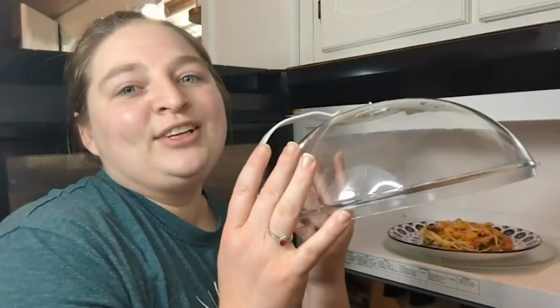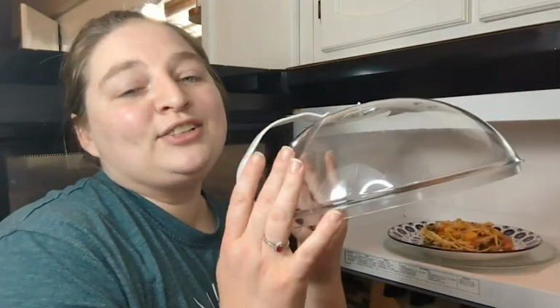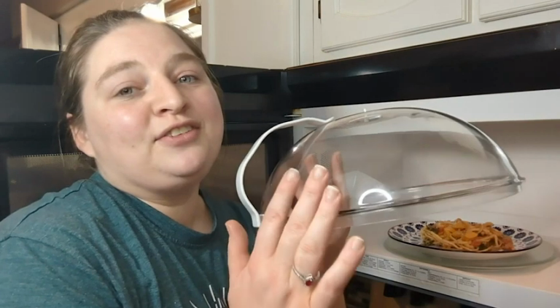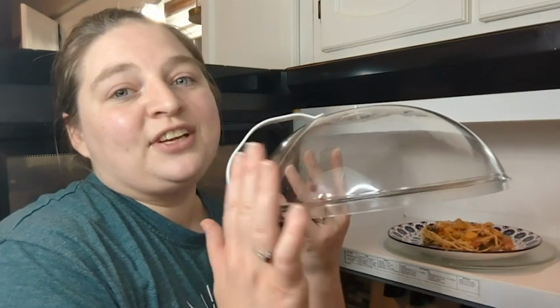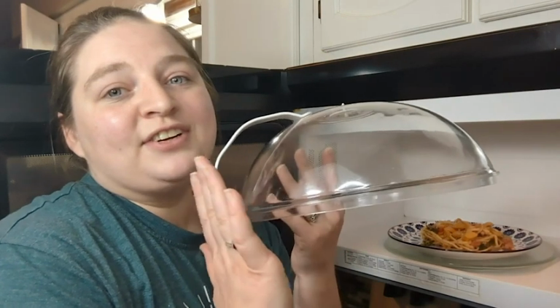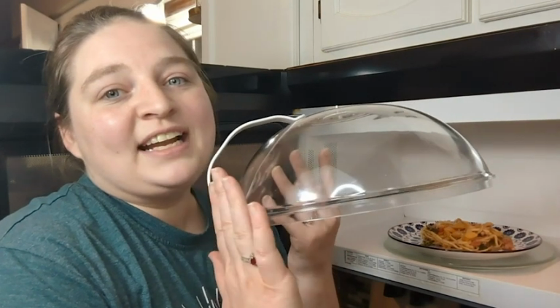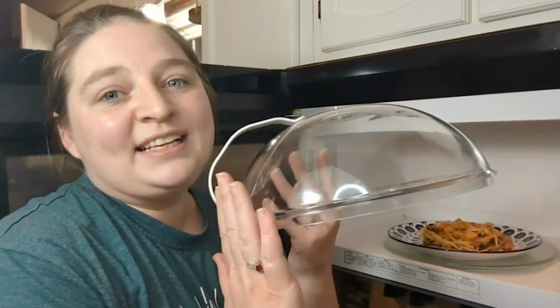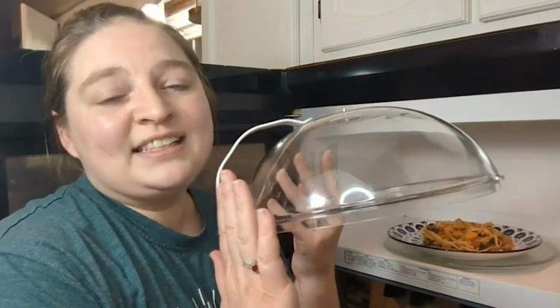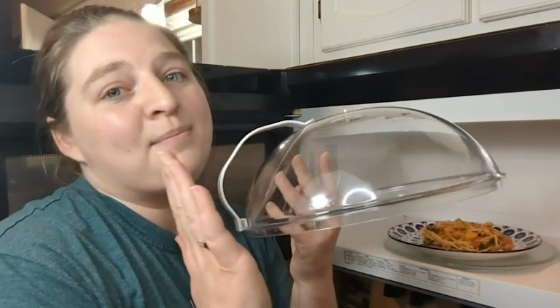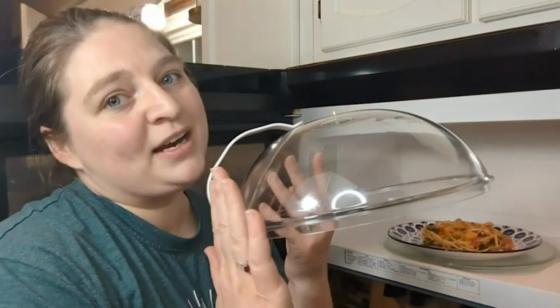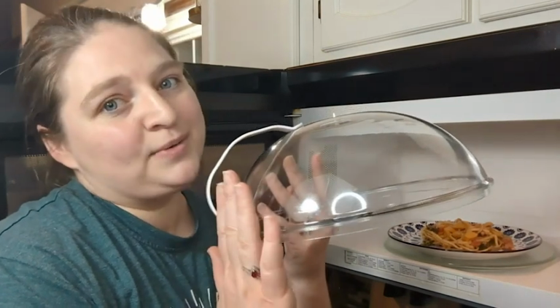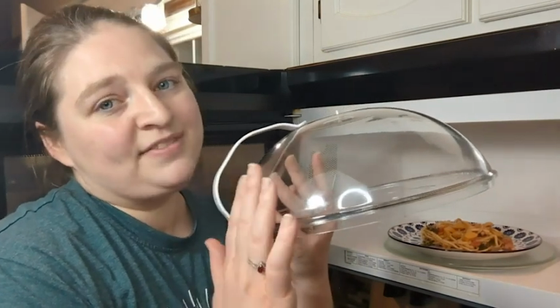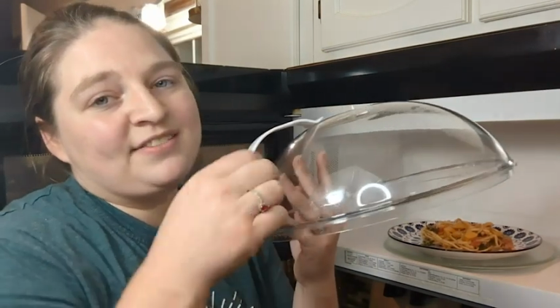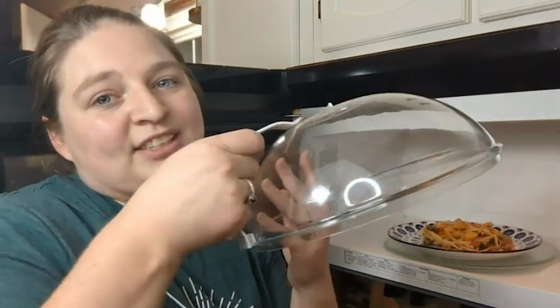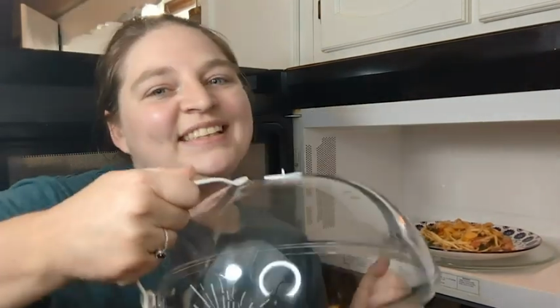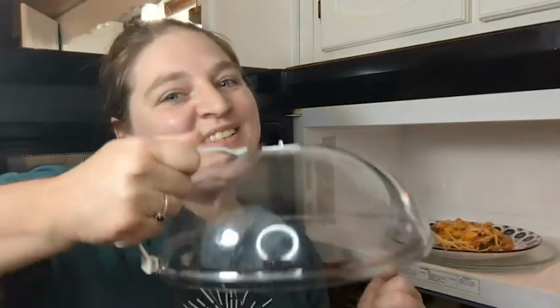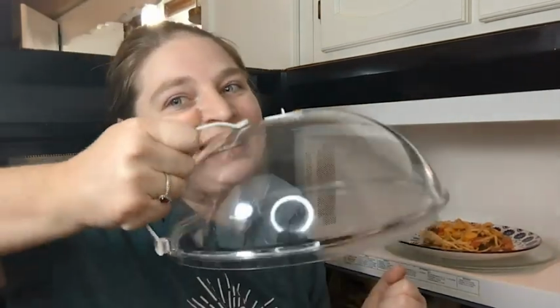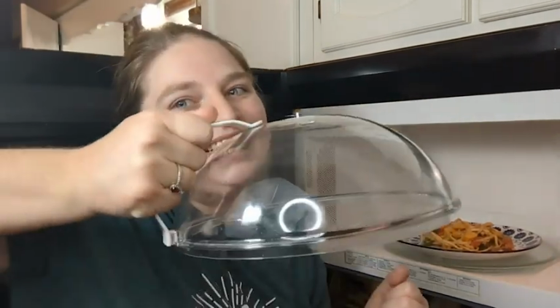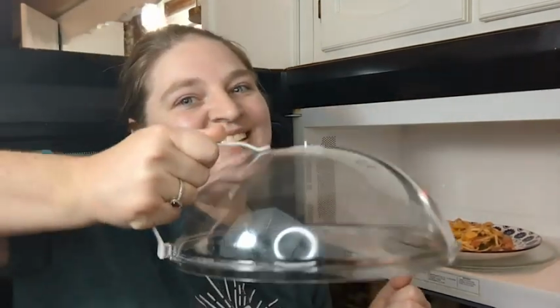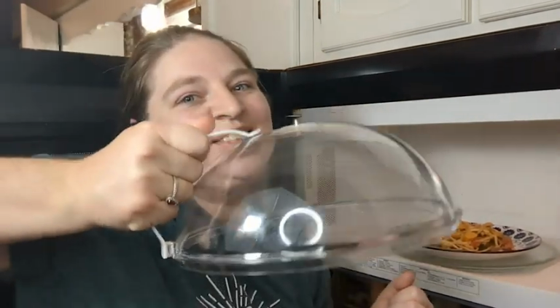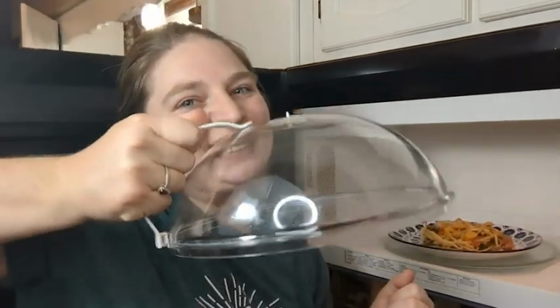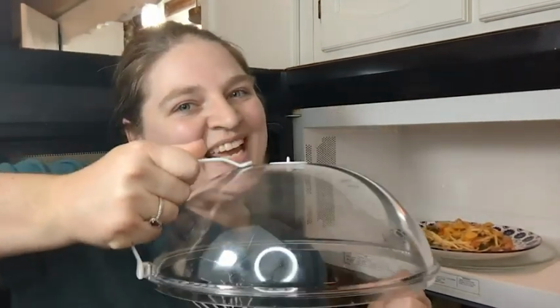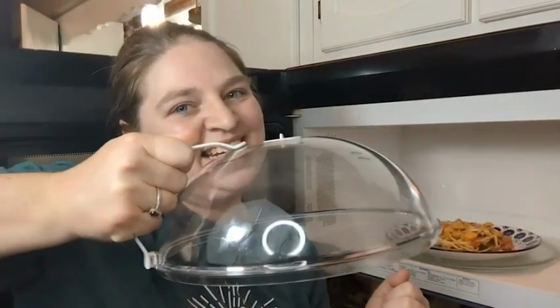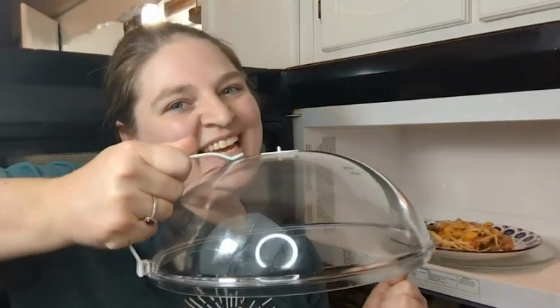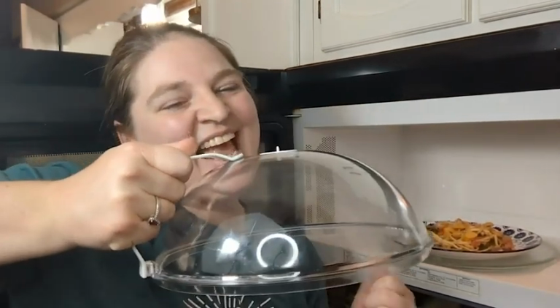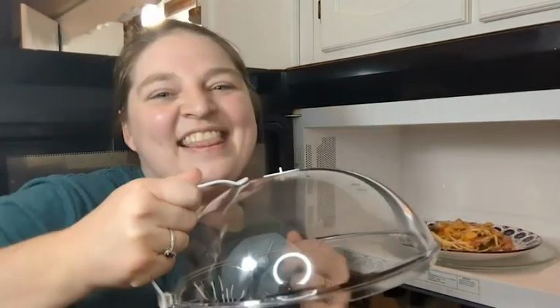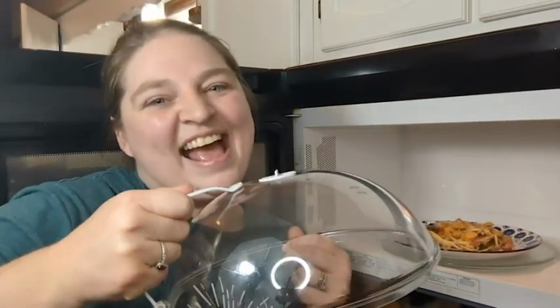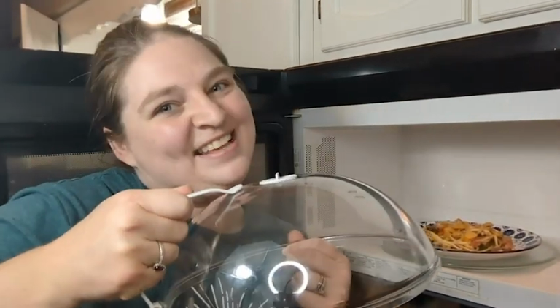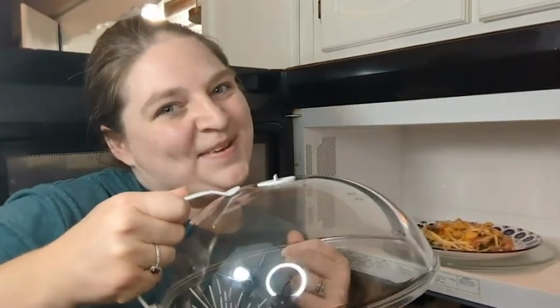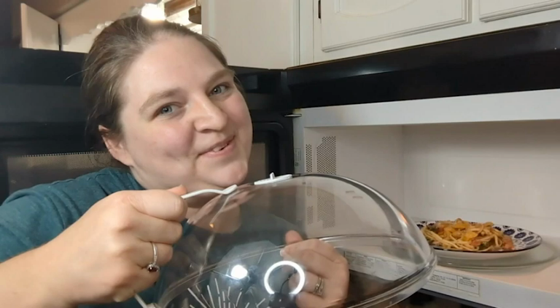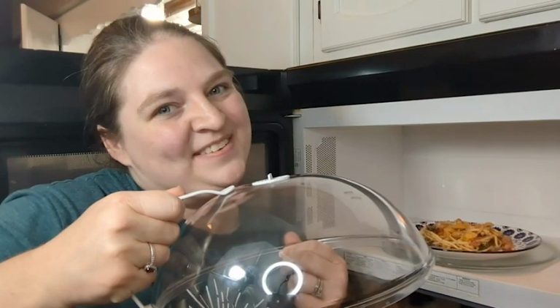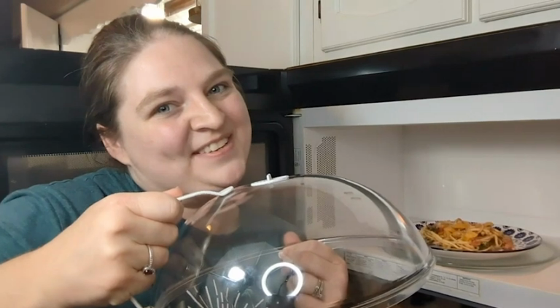So if you're looking for a nice microwave cover, this one is super handy and that is my point of view.